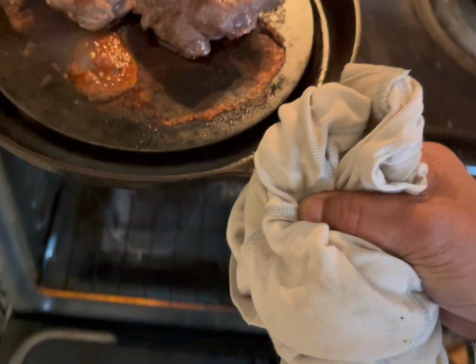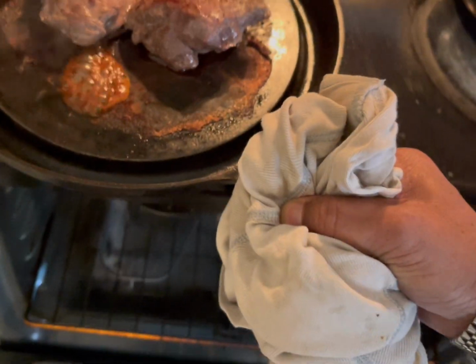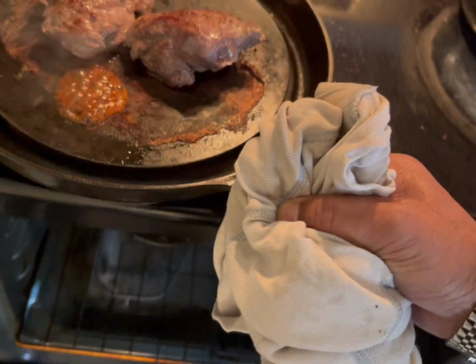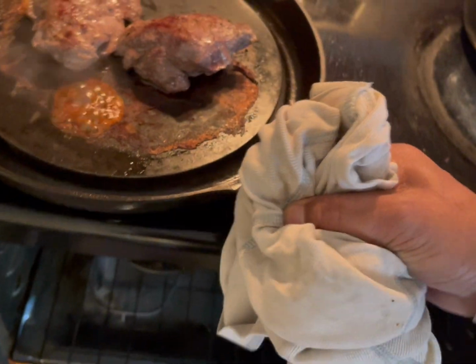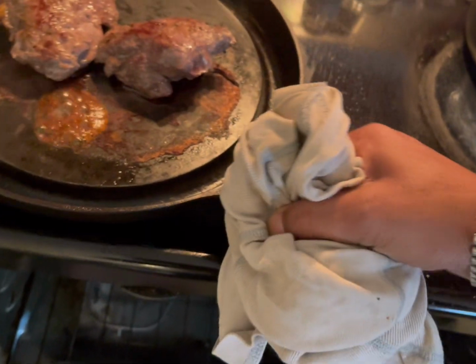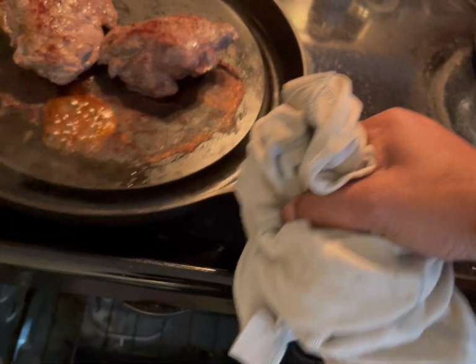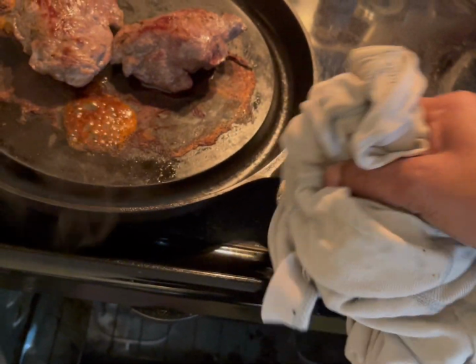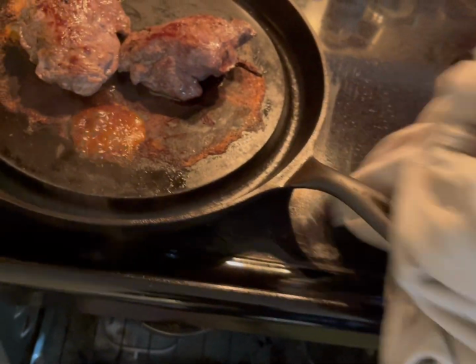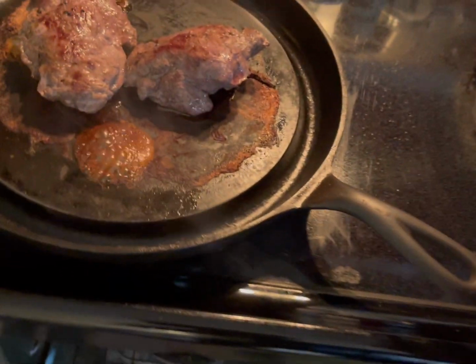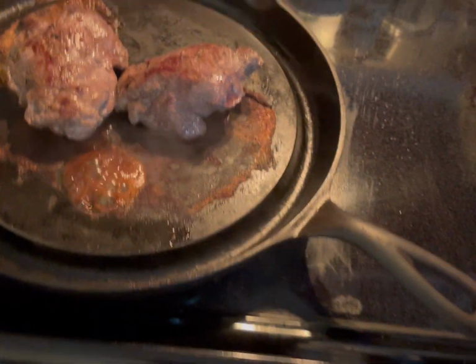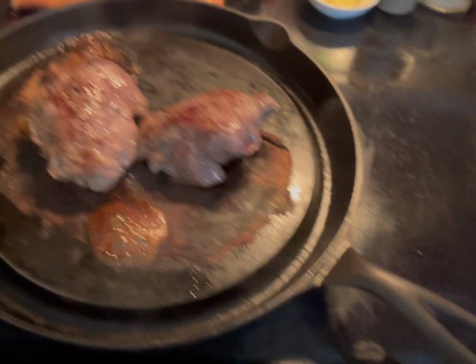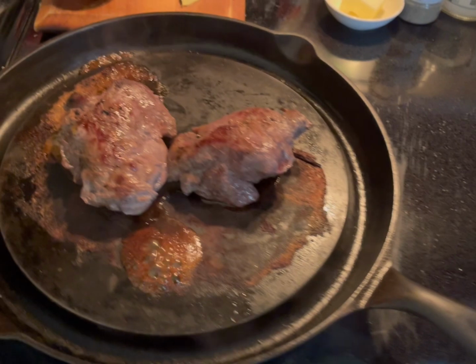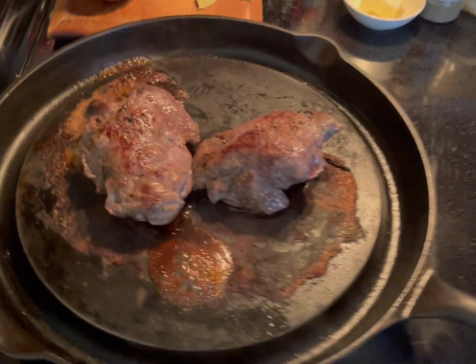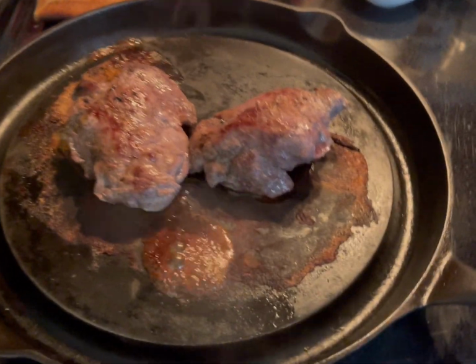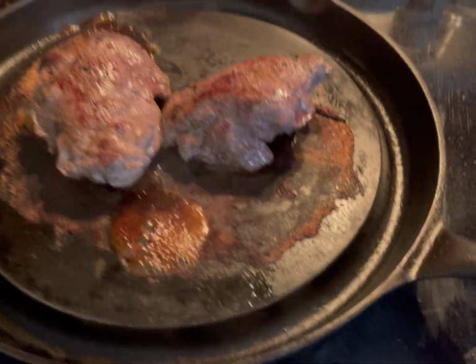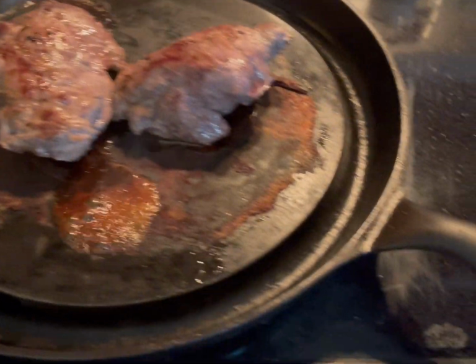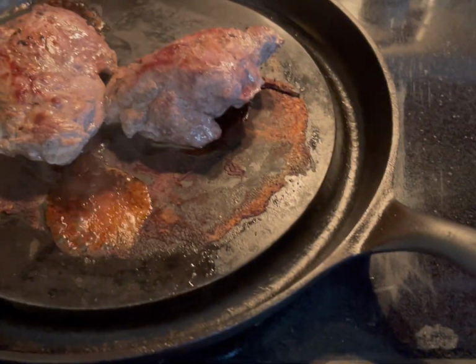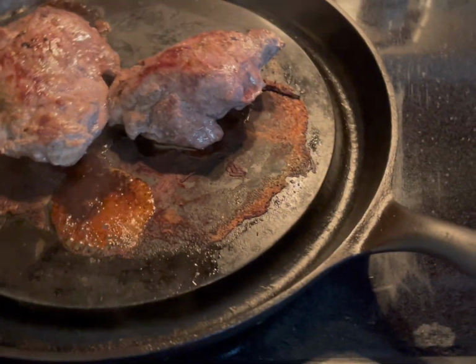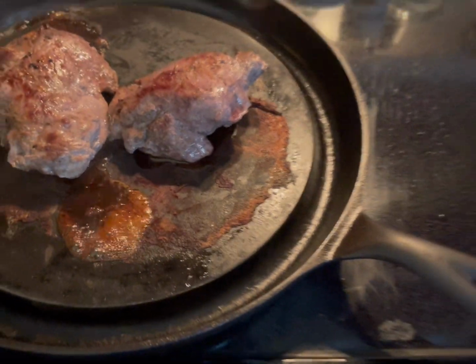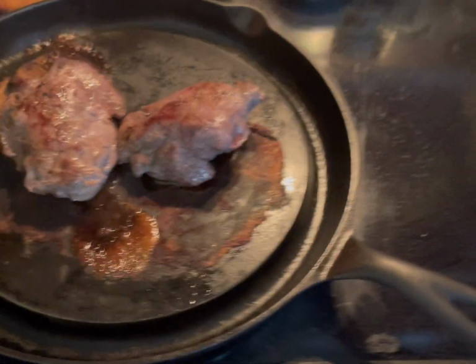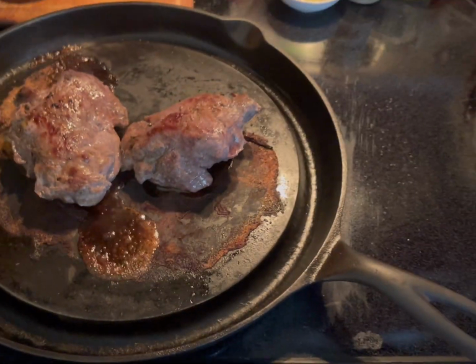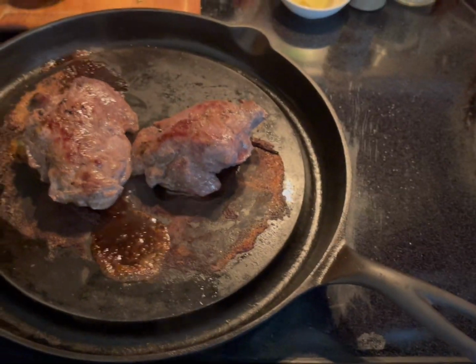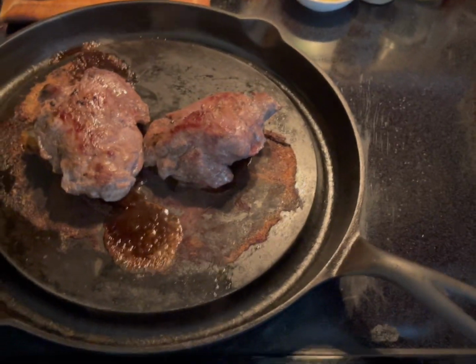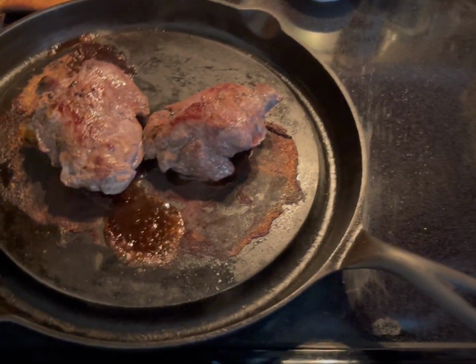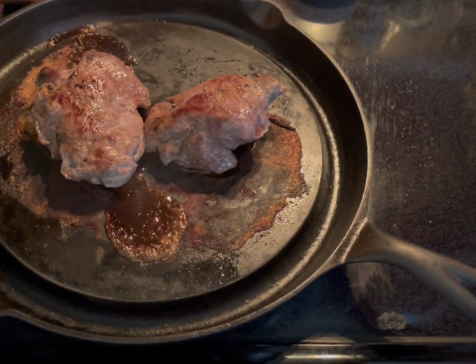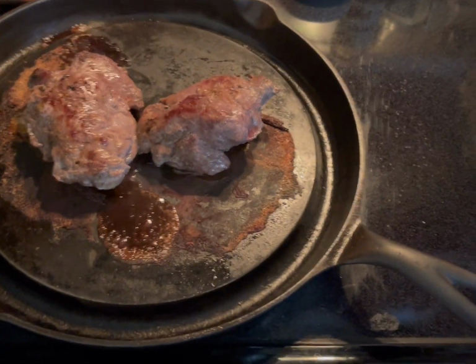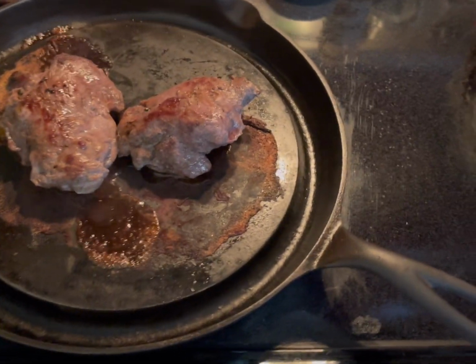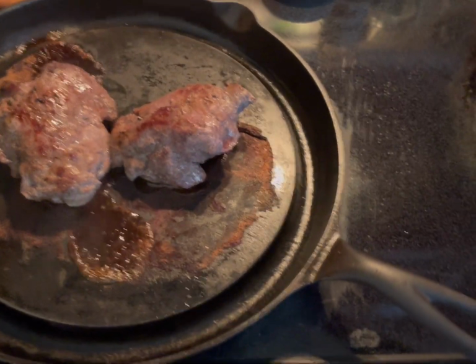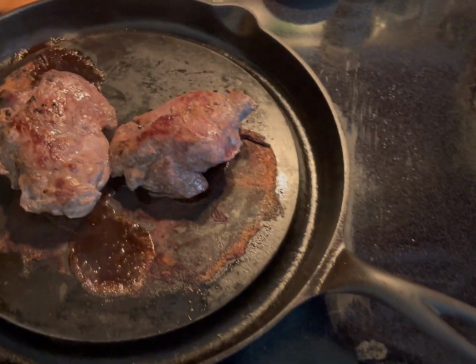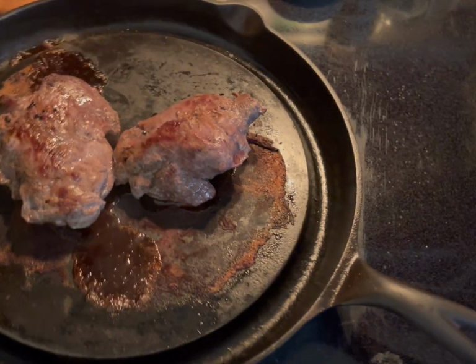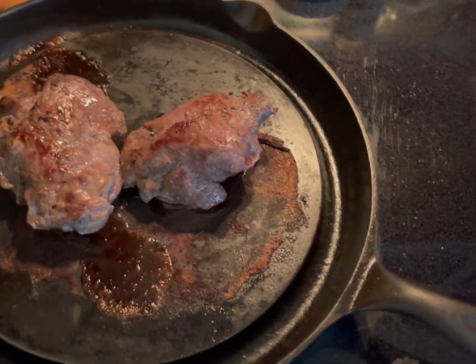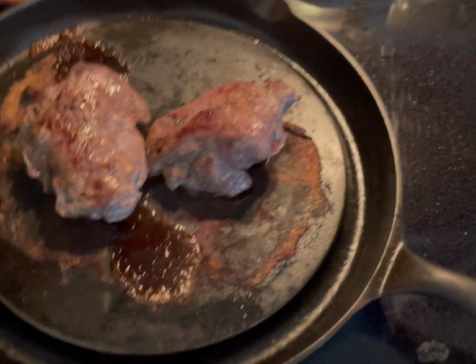Just let them rest. Look at these babies — let them rest for about eight to ten minutes.